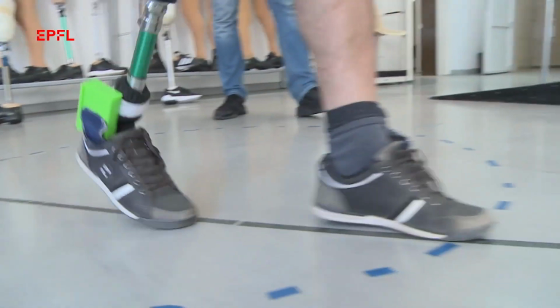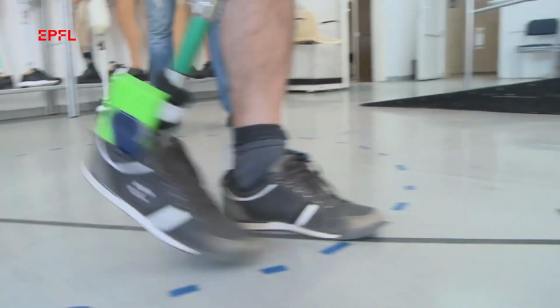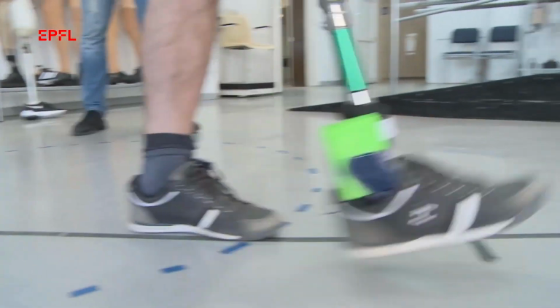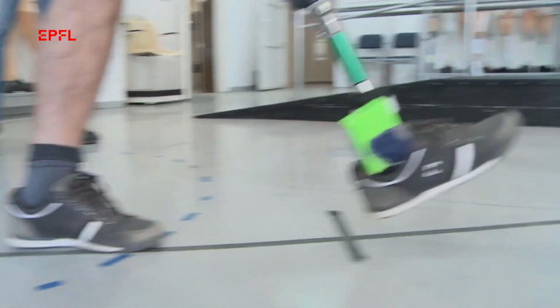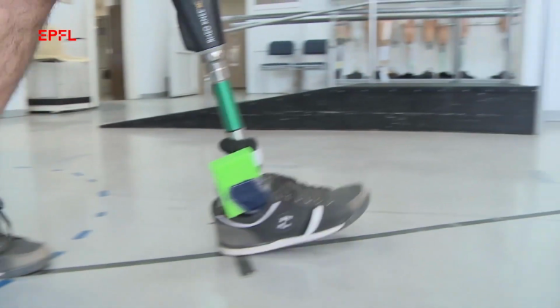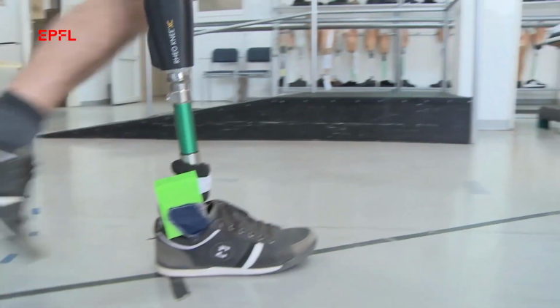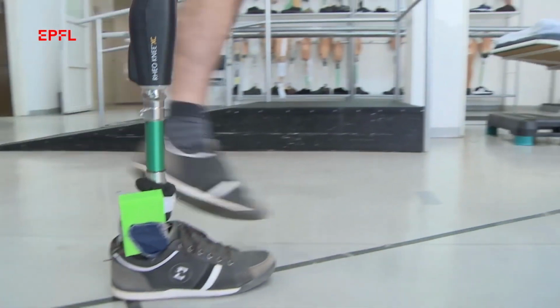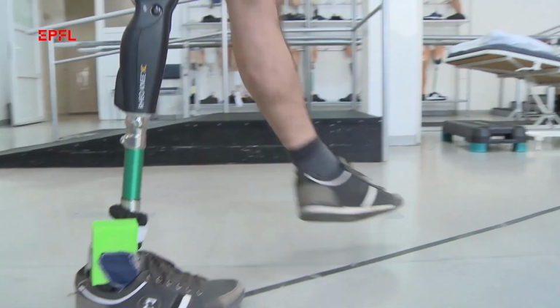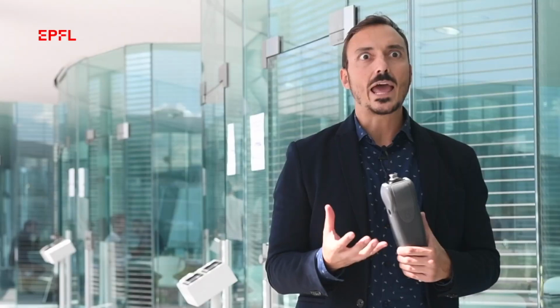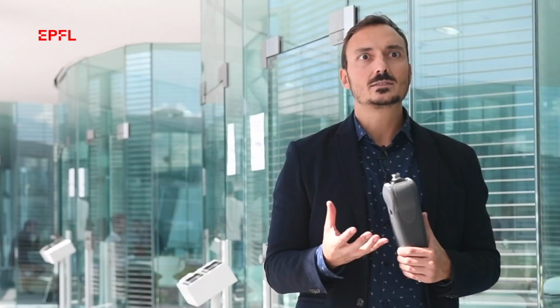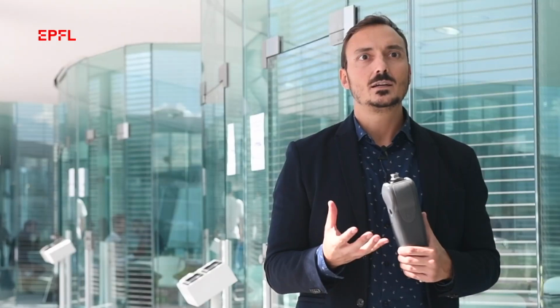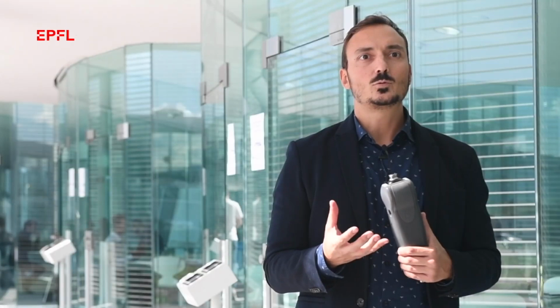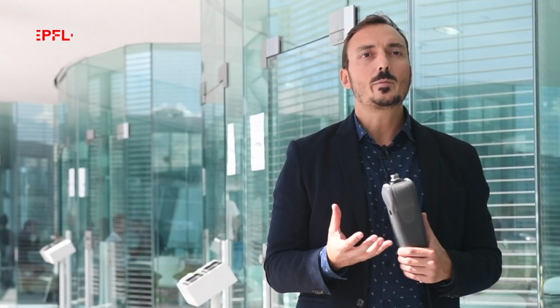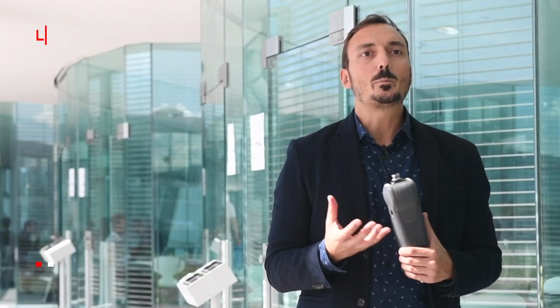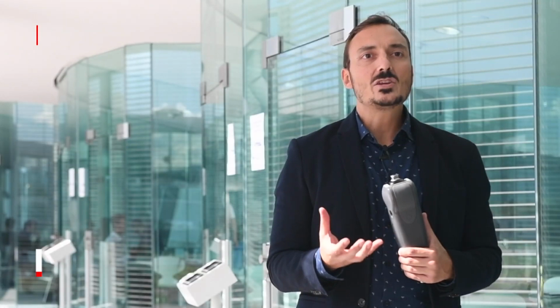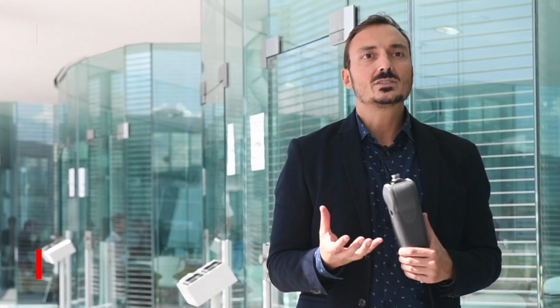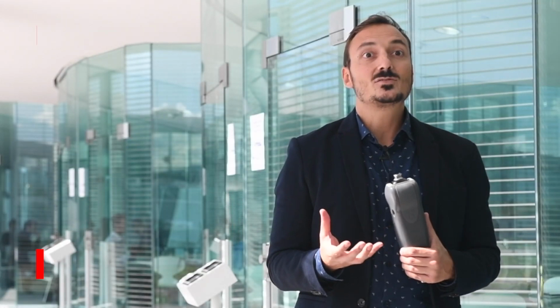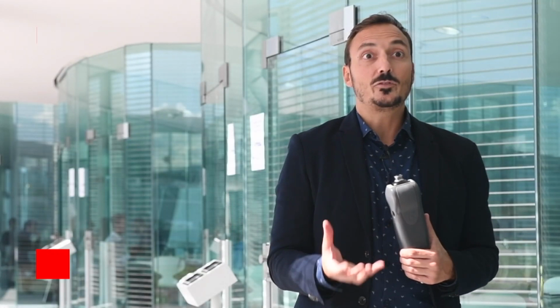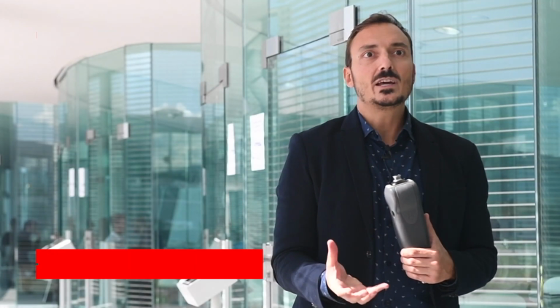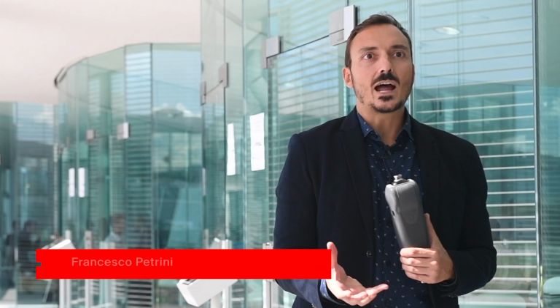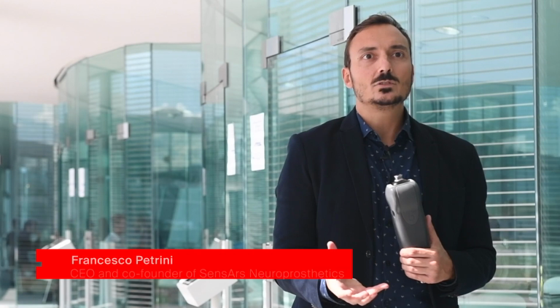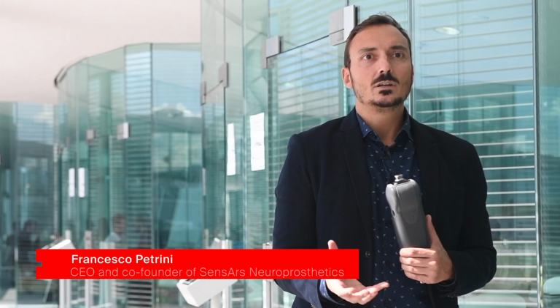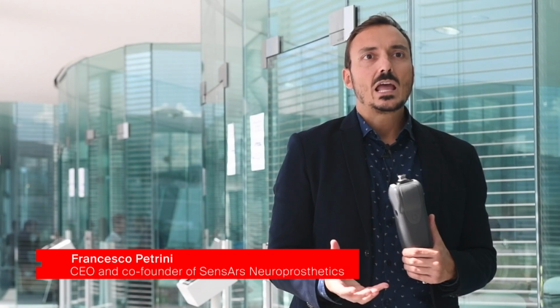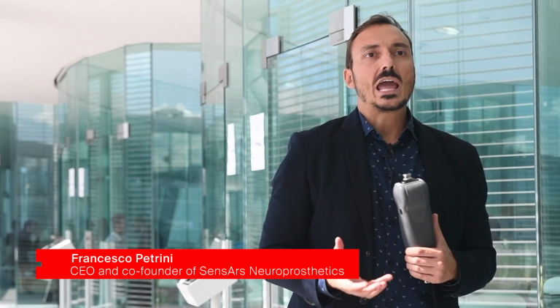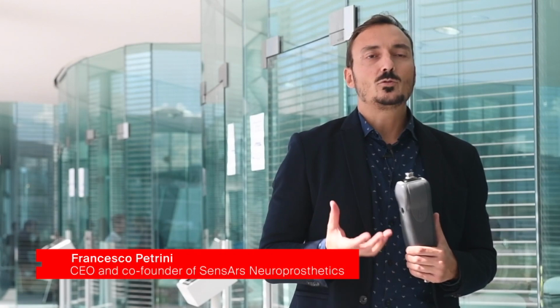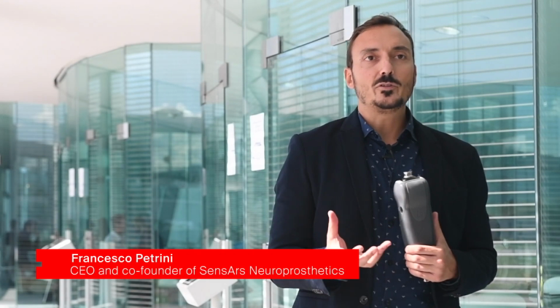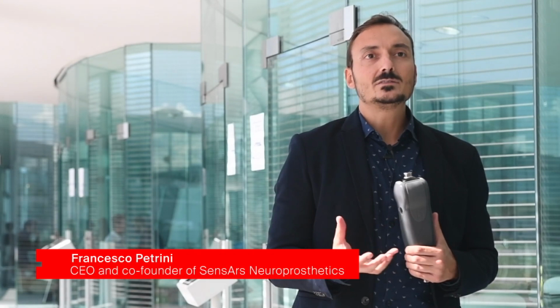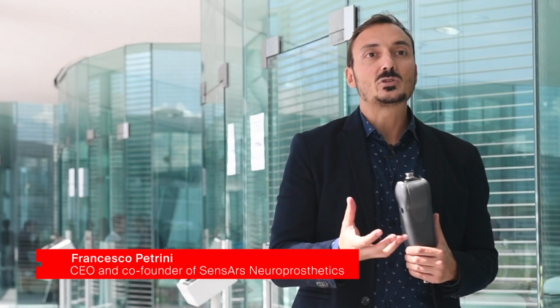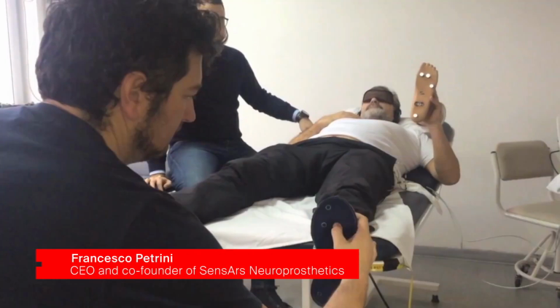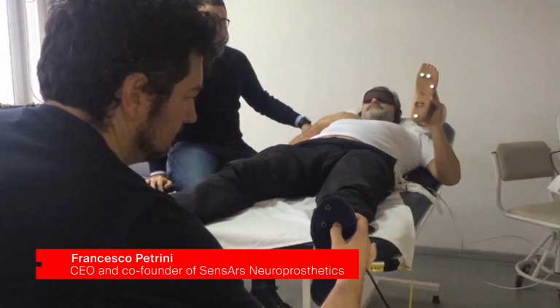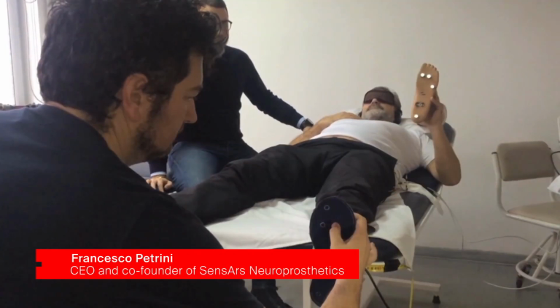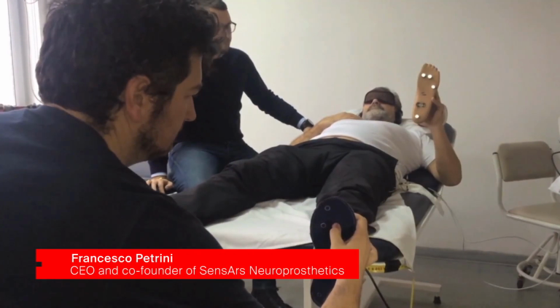We are augmenting prosthetic legs to enable patients to feel the ground and to feel the prosthesis in space.